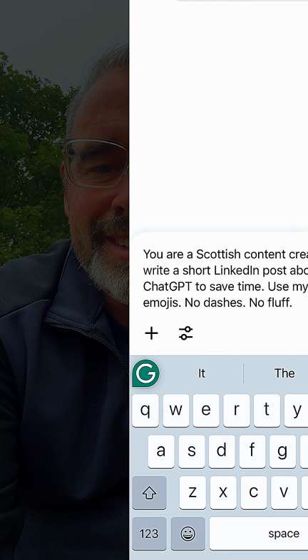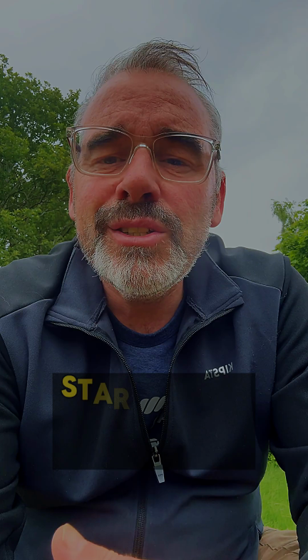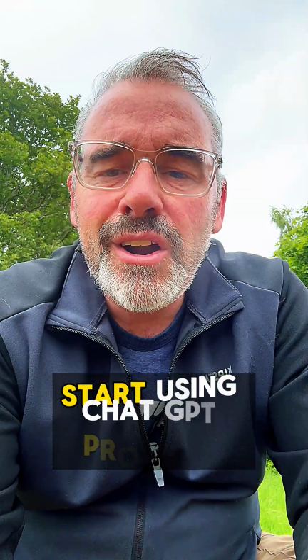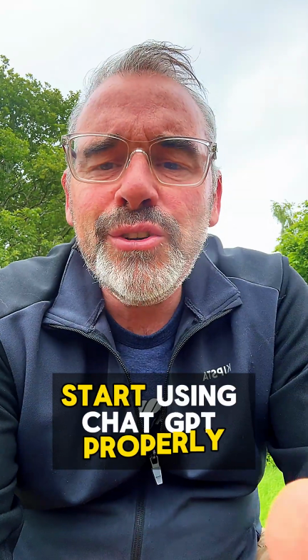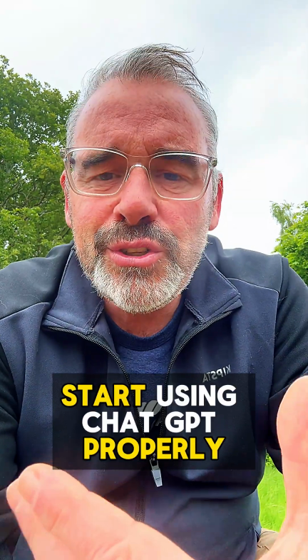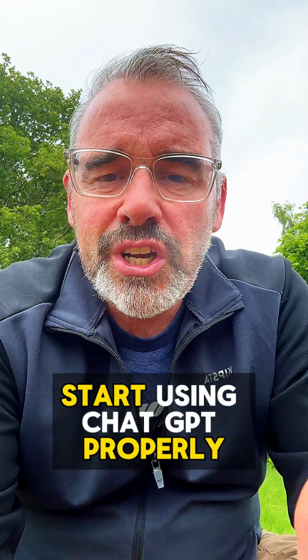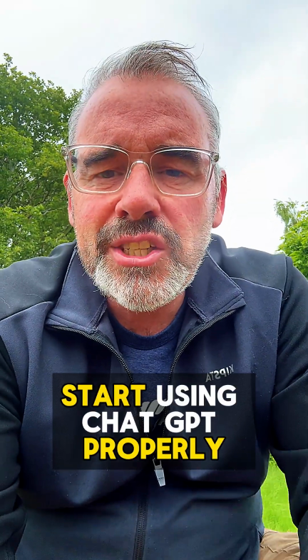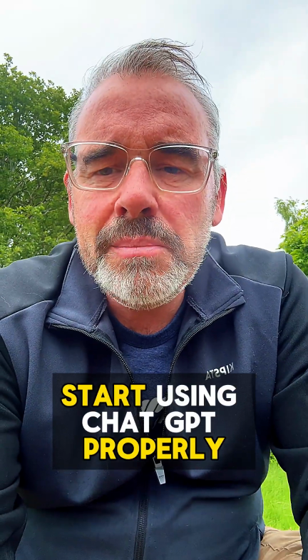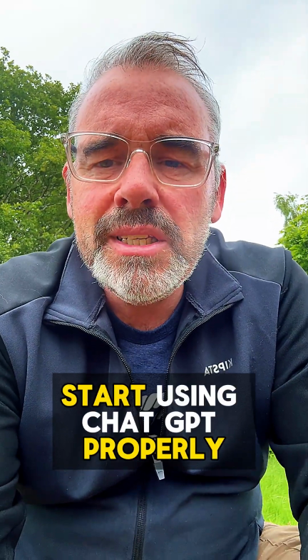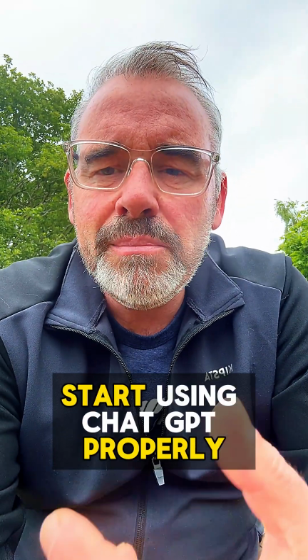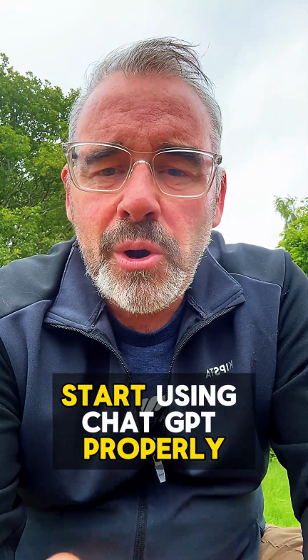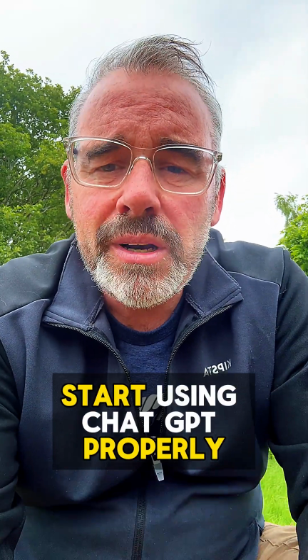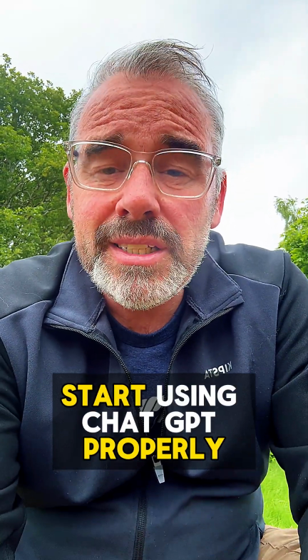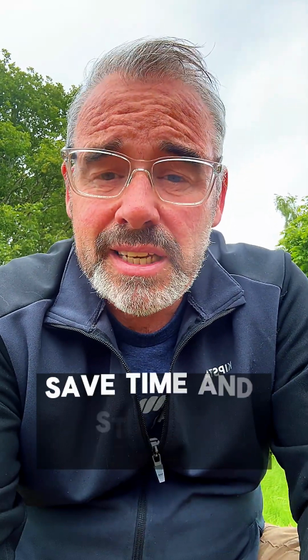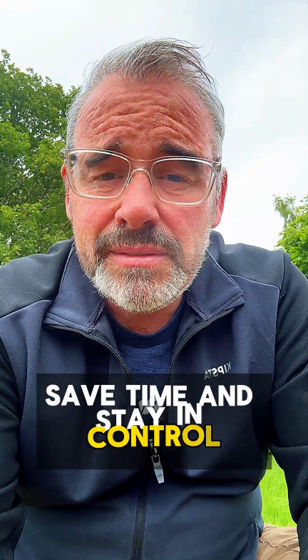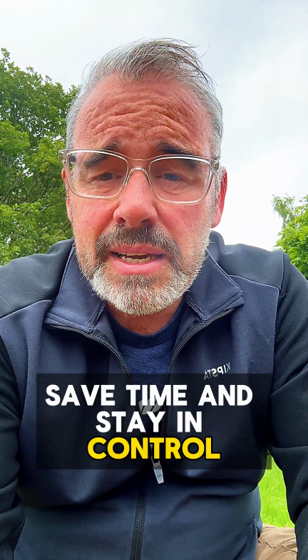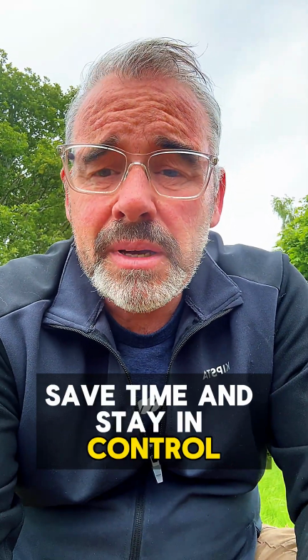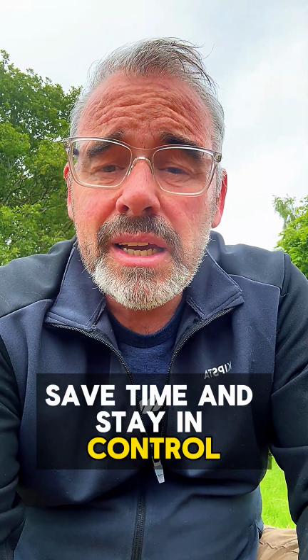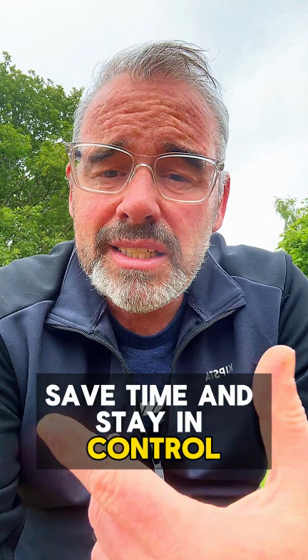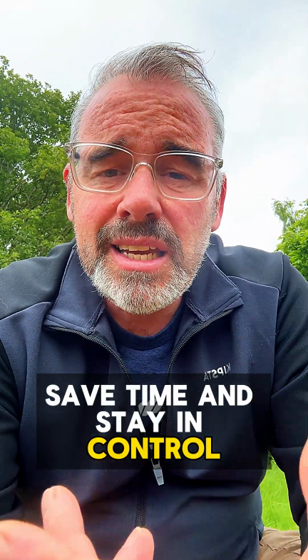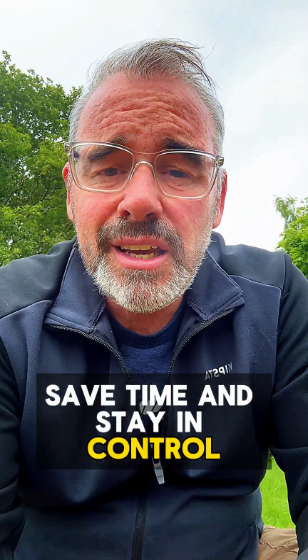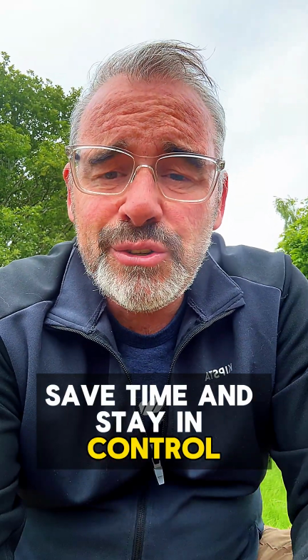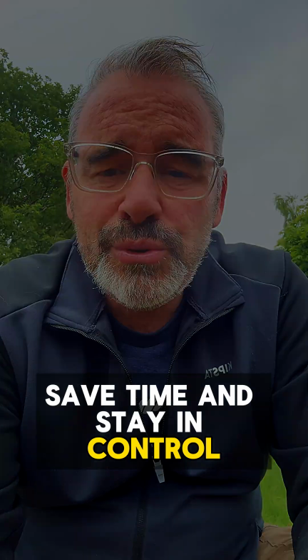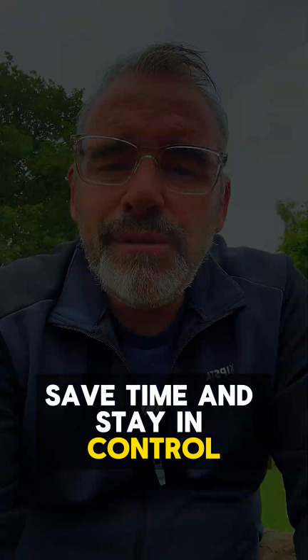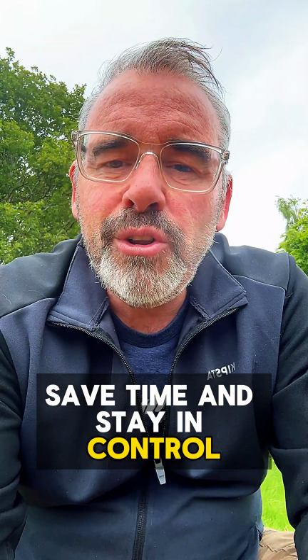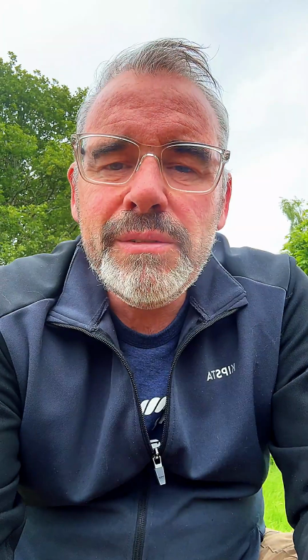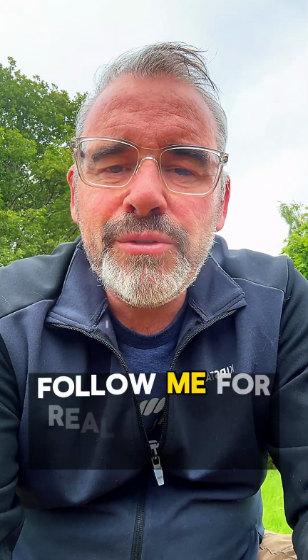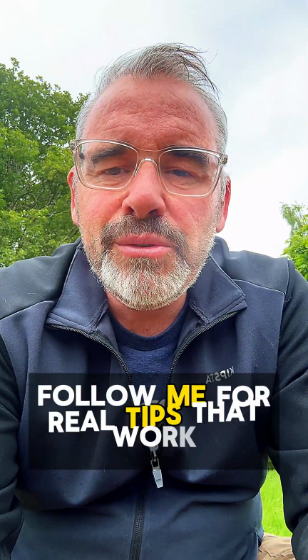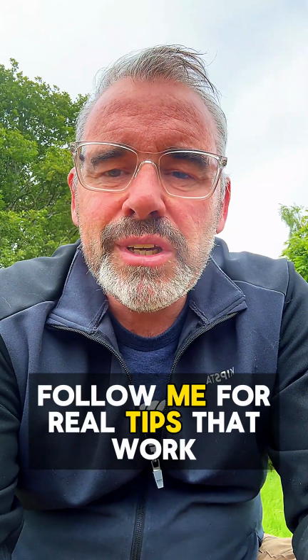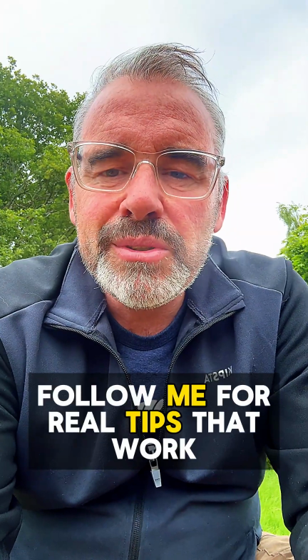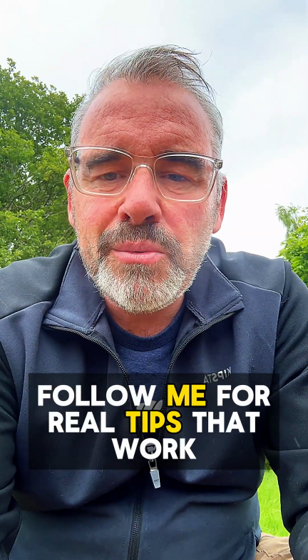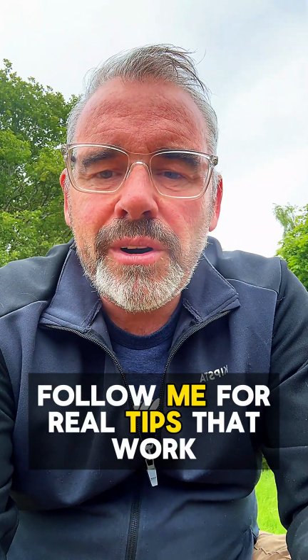Start using ChatGPT properly. Save time and stay in control. Follow me for real tips that work.